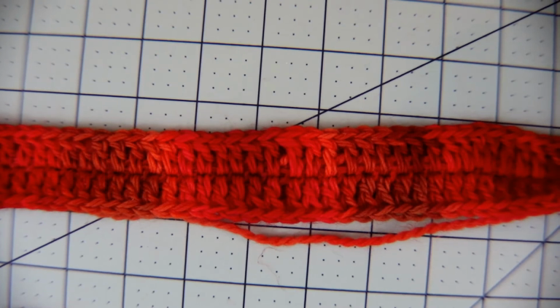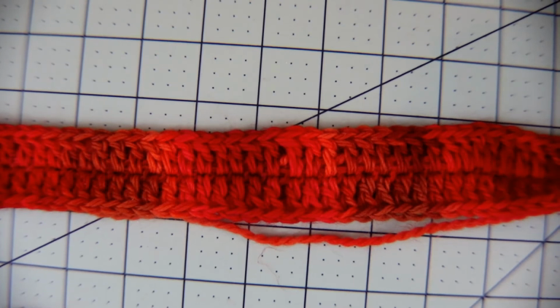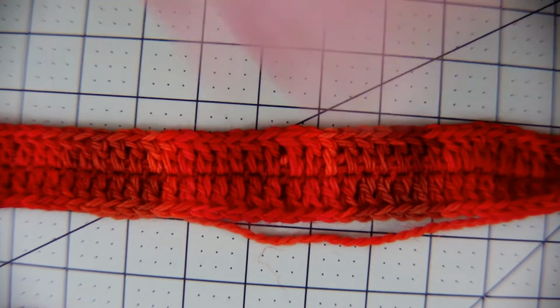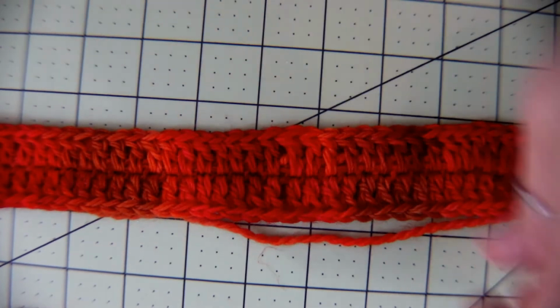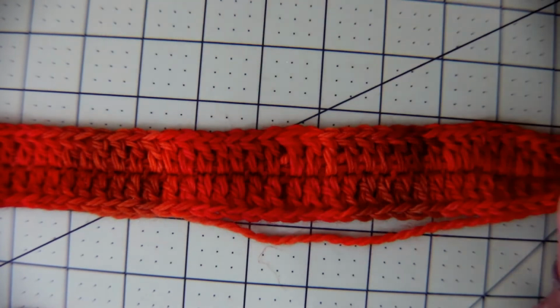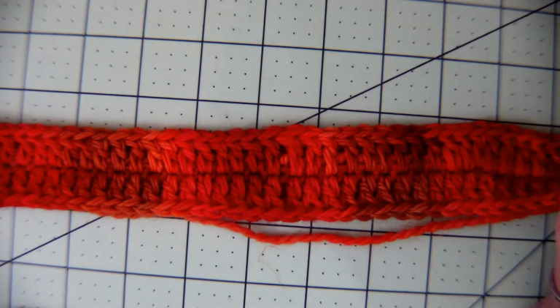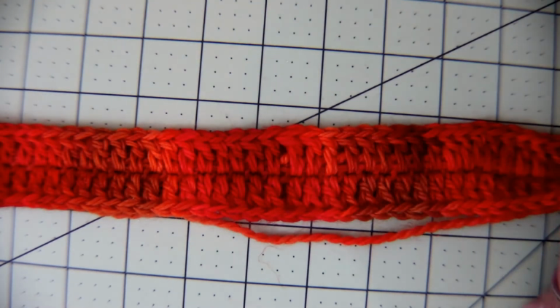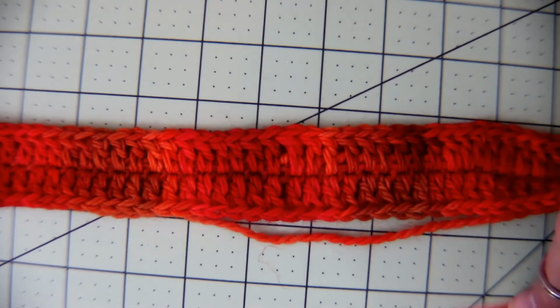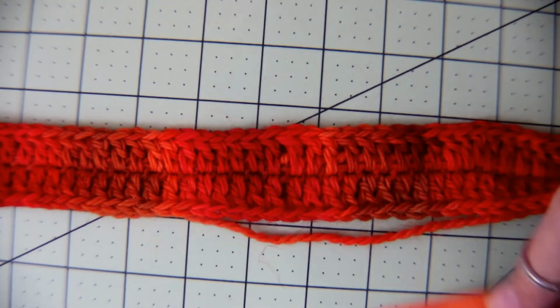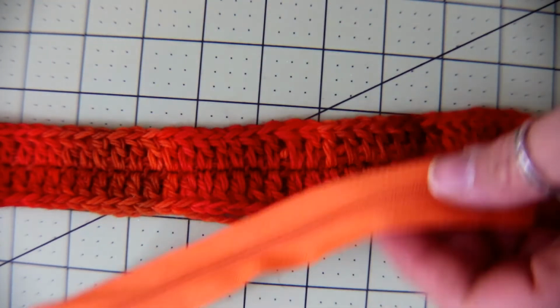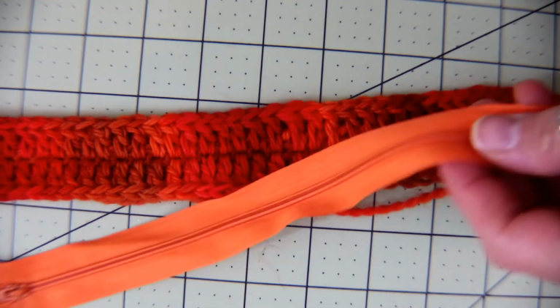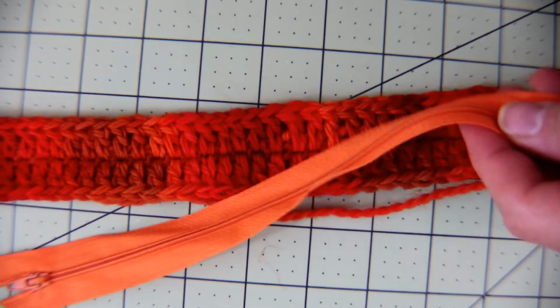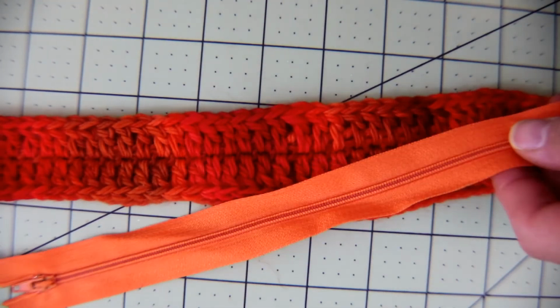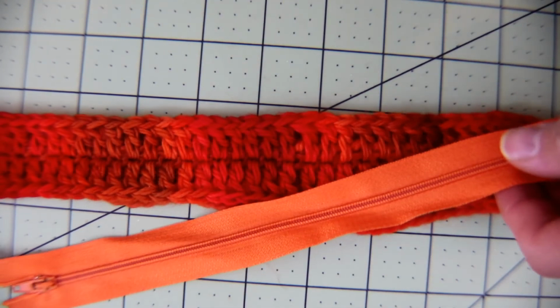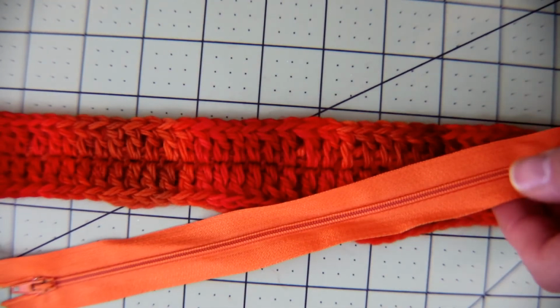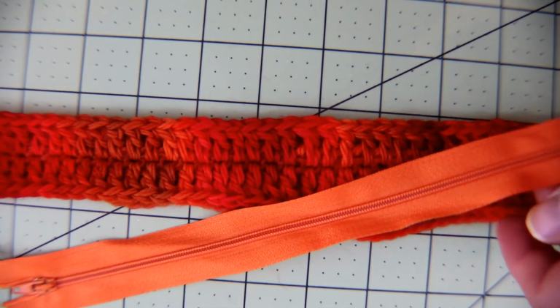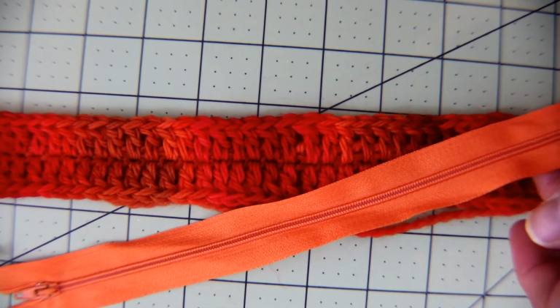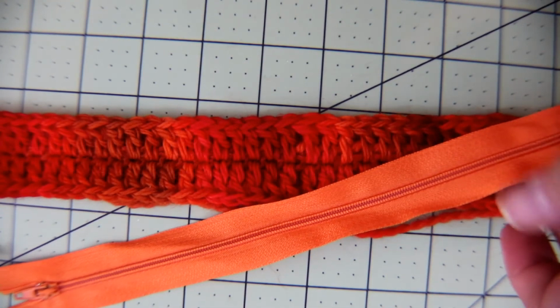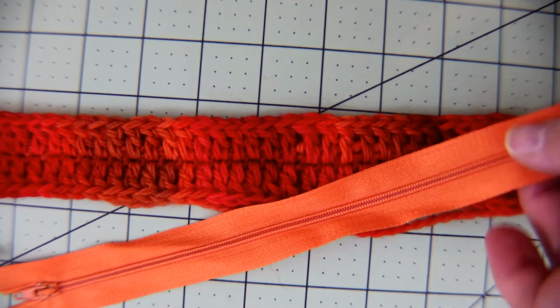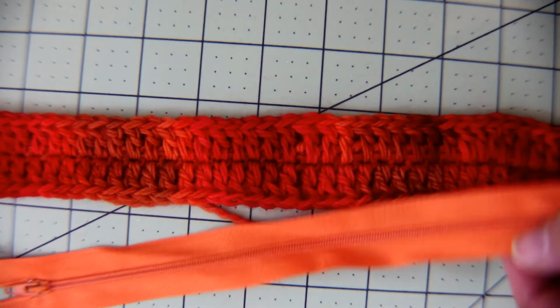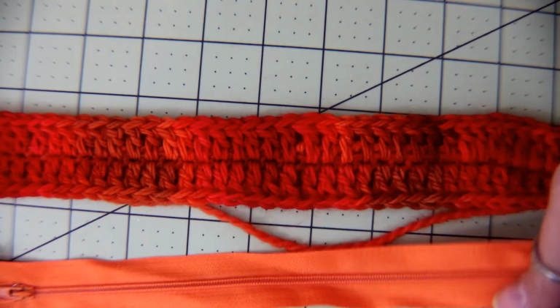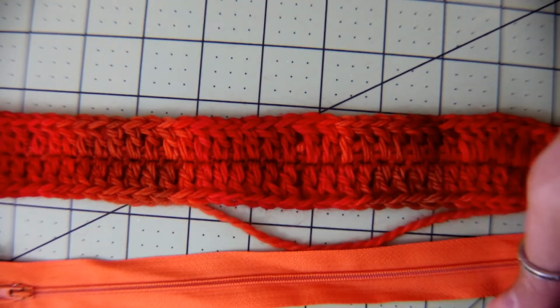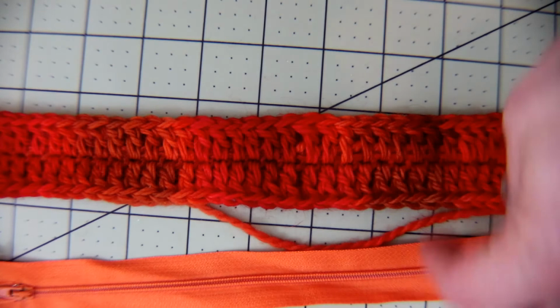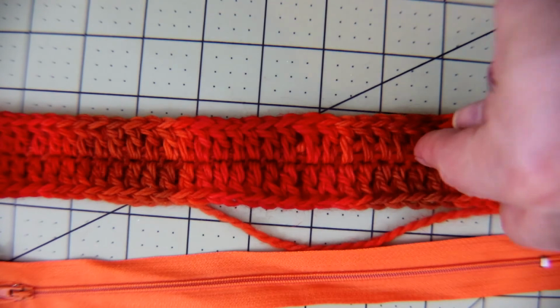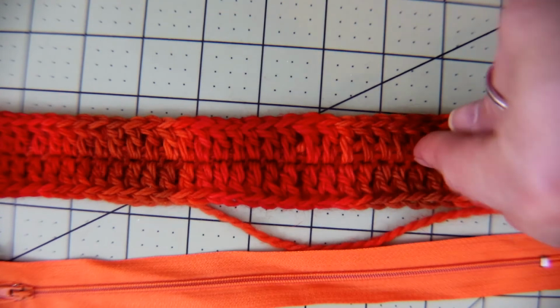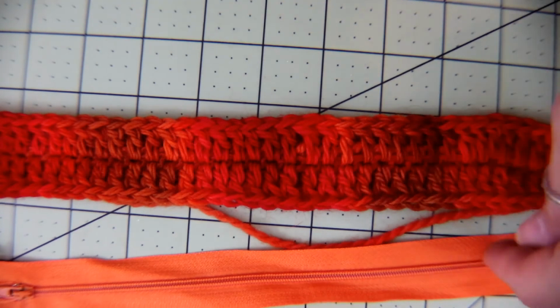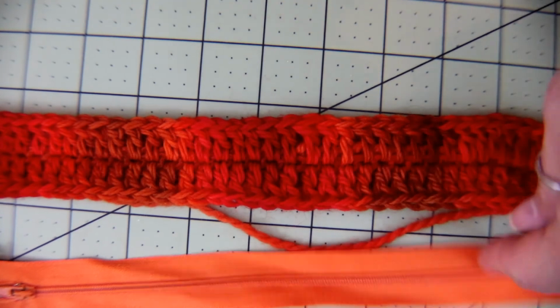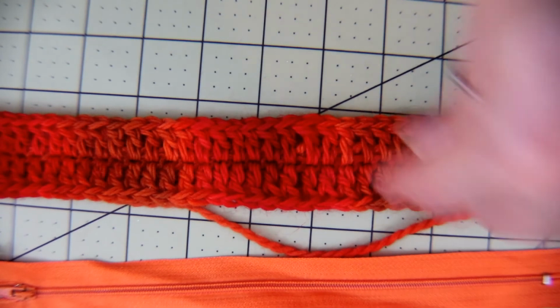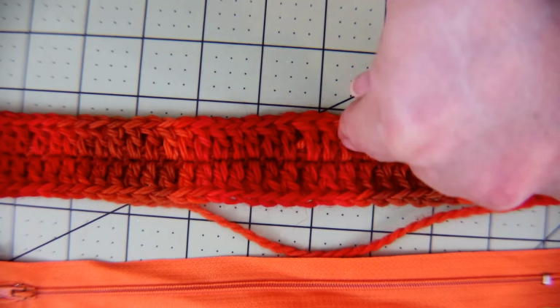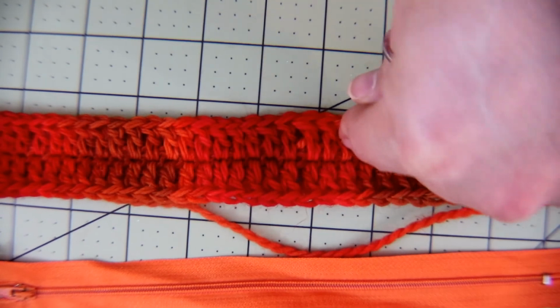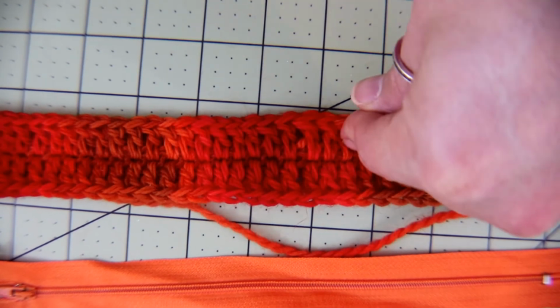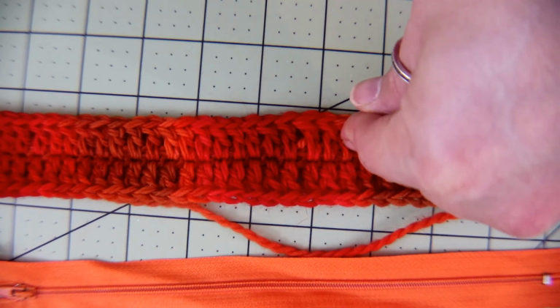This is the zipper that we will be putting in the top of the bag. This bag we will line and put a zipper in it.